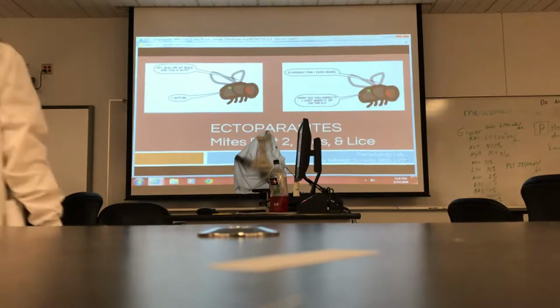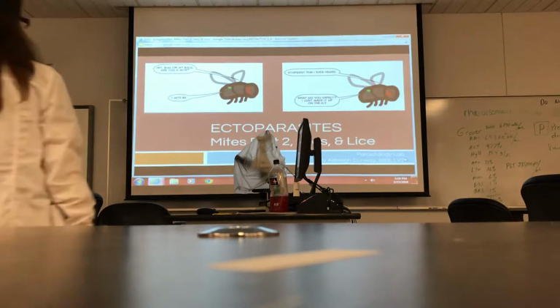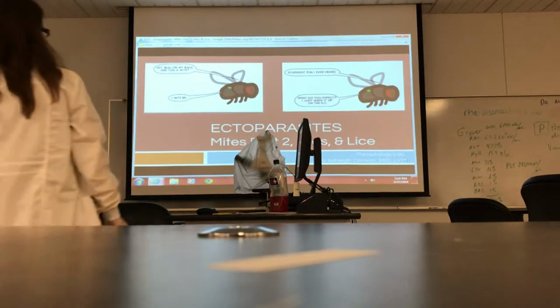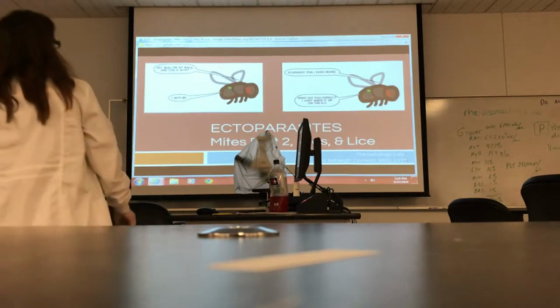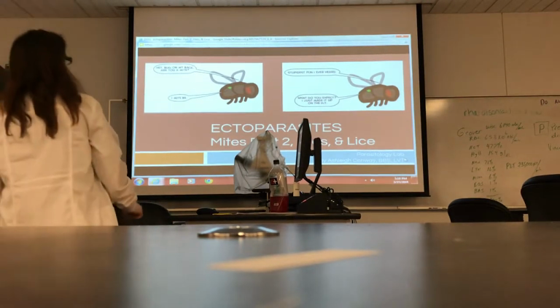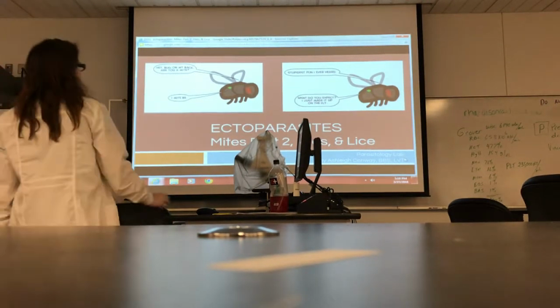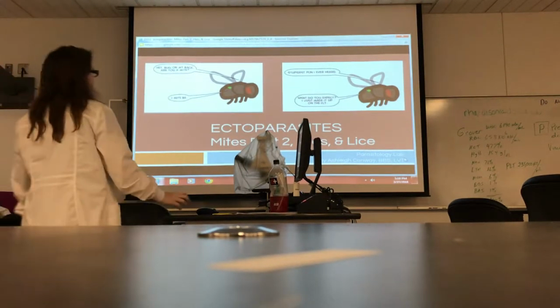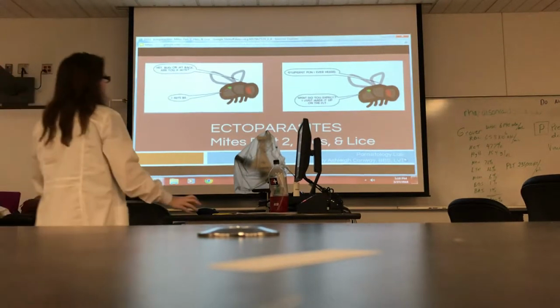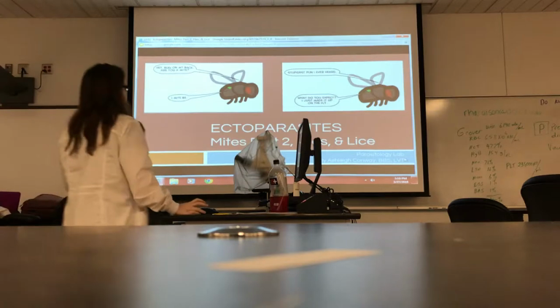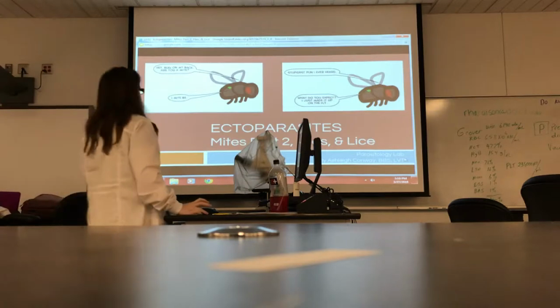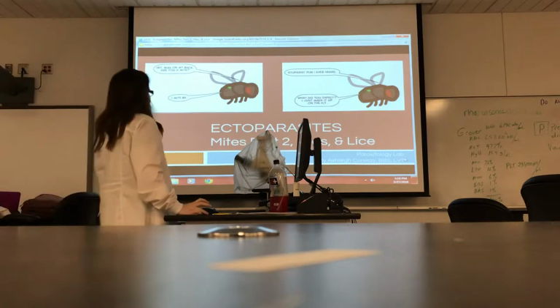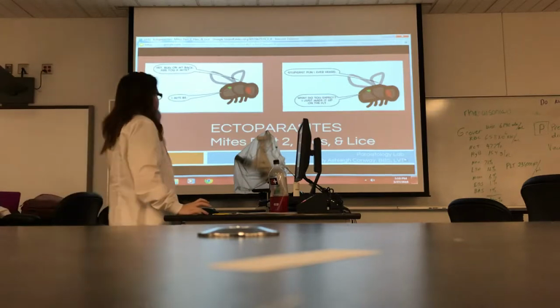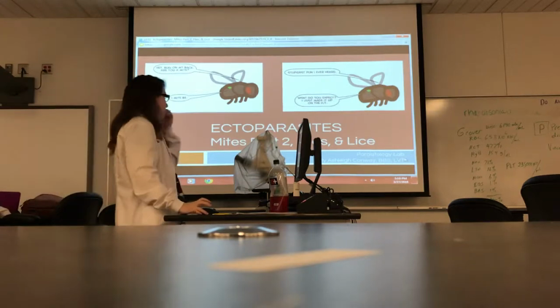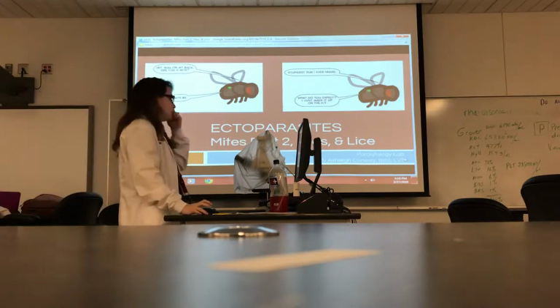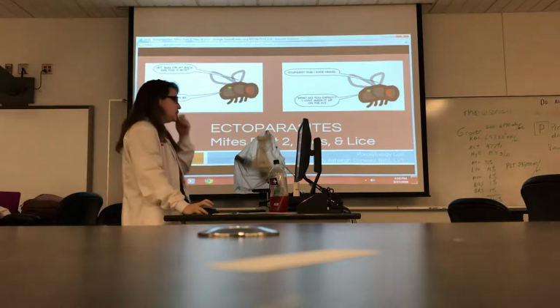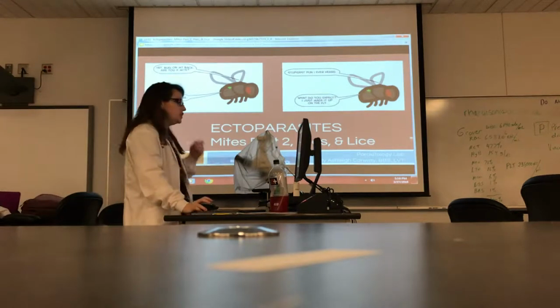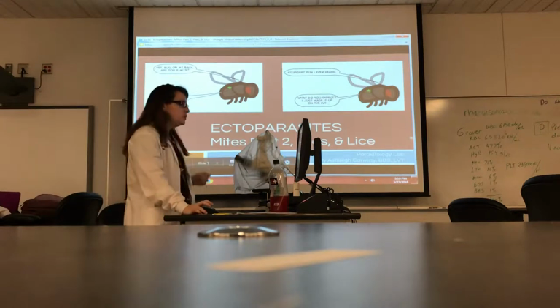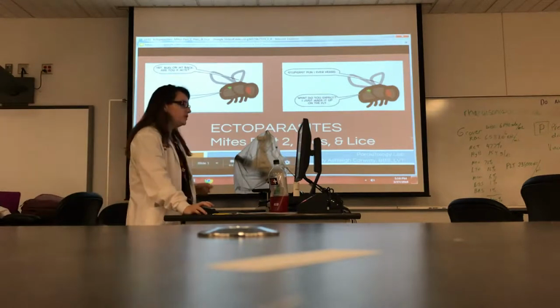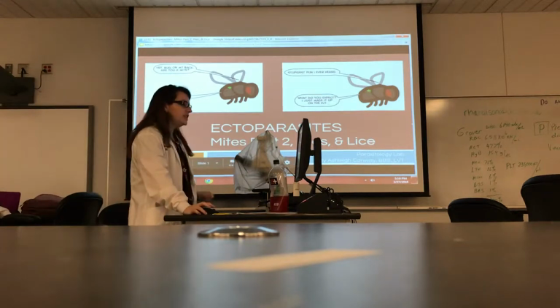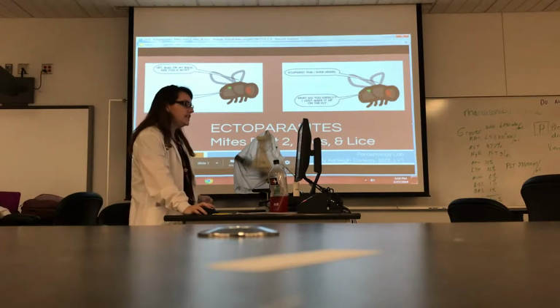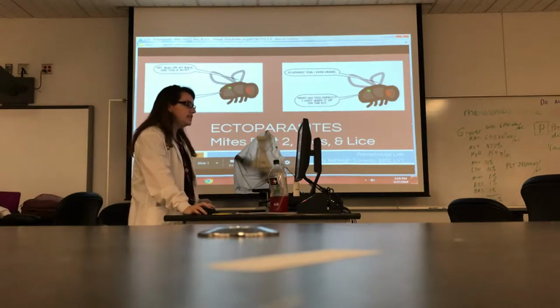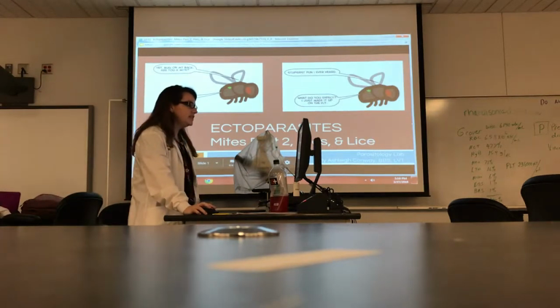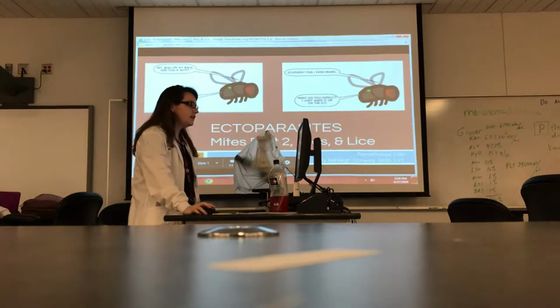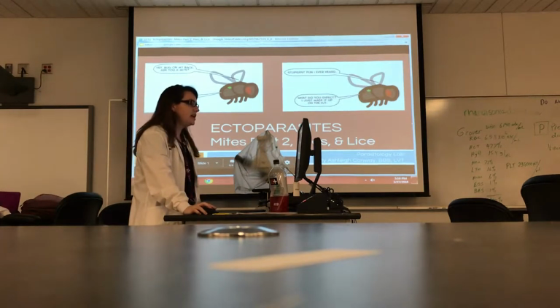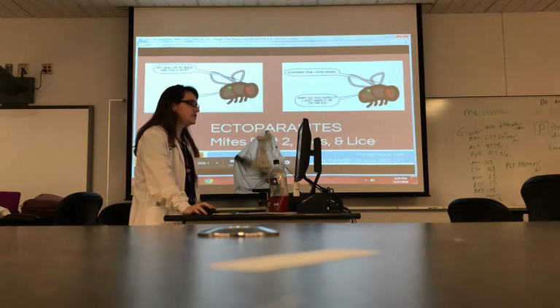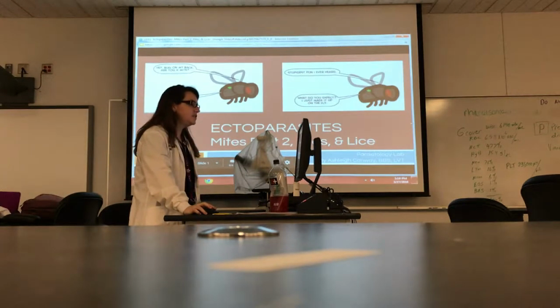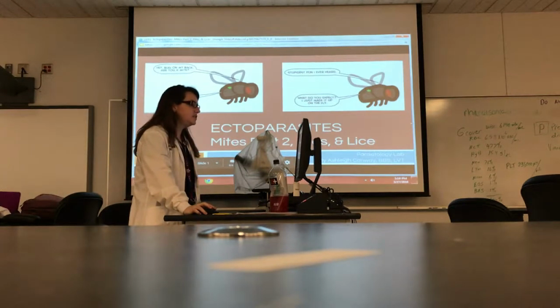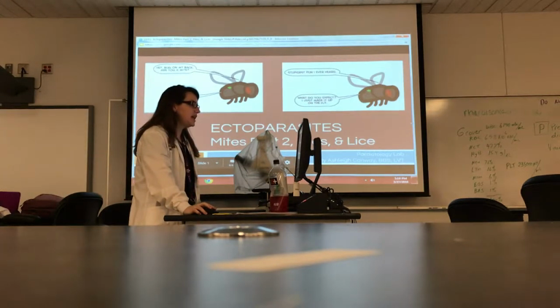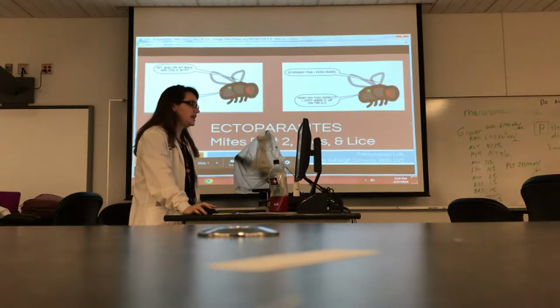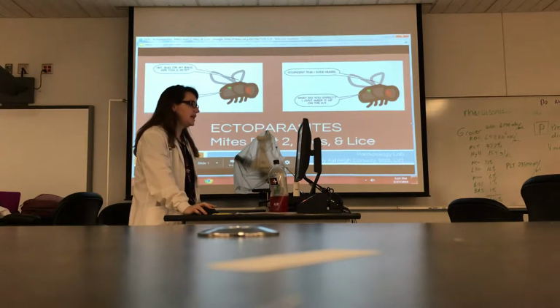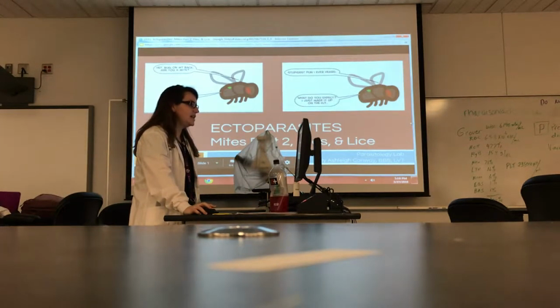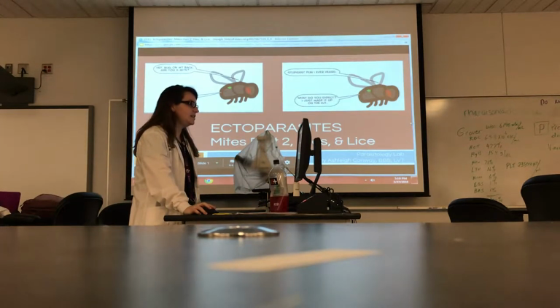Ectoparasites, mites part two: lees, flies, and lice.